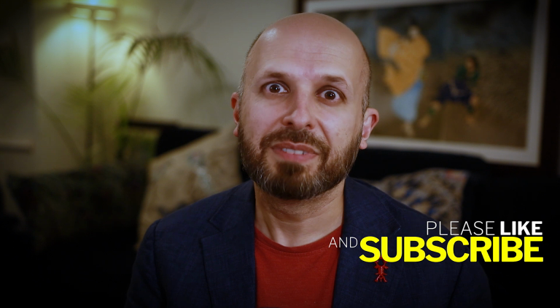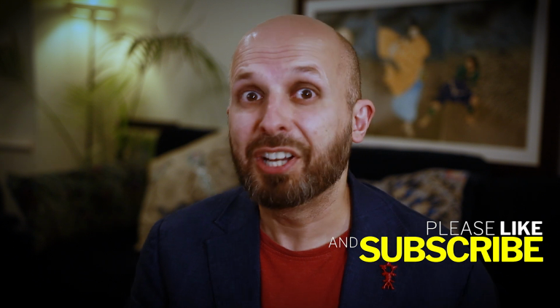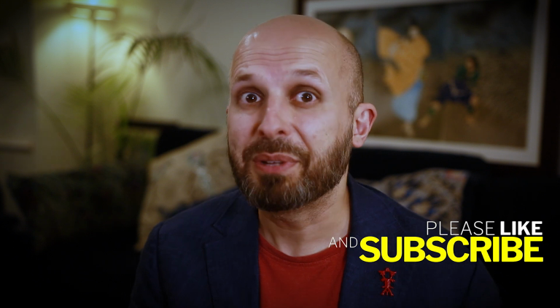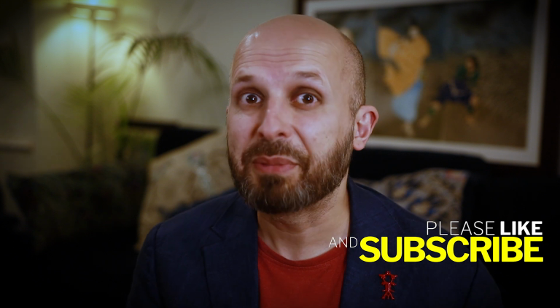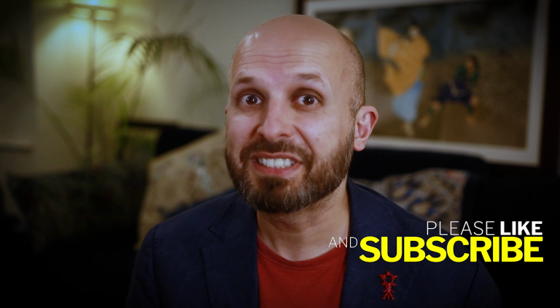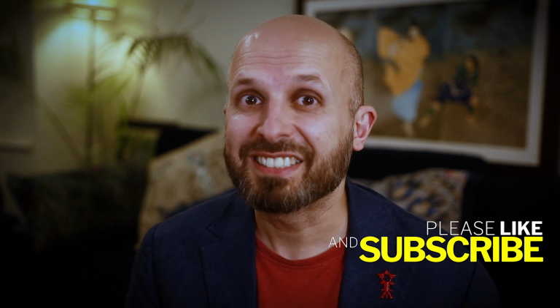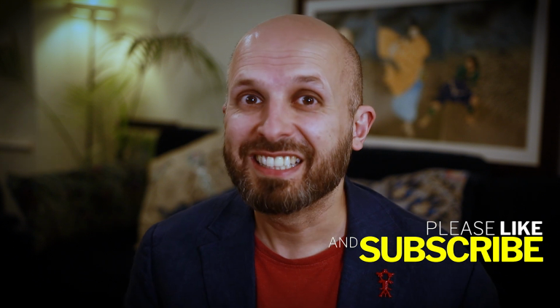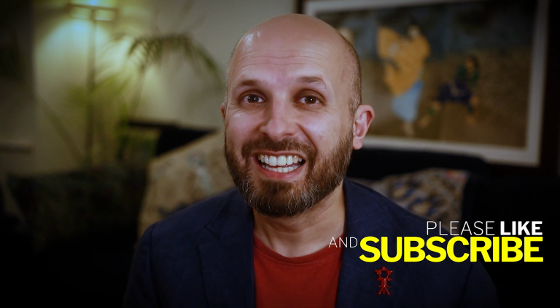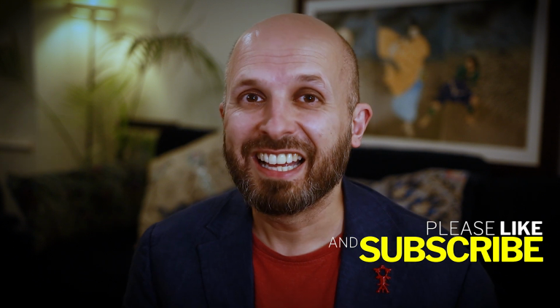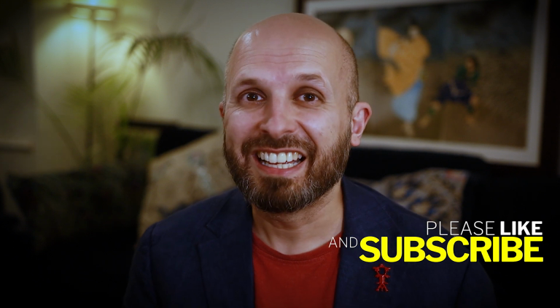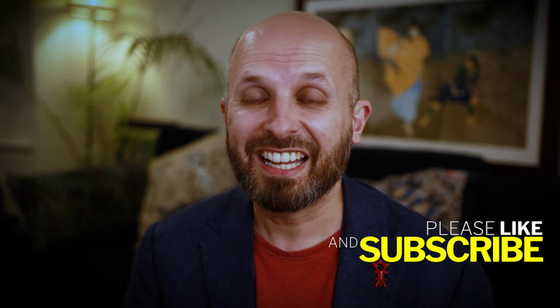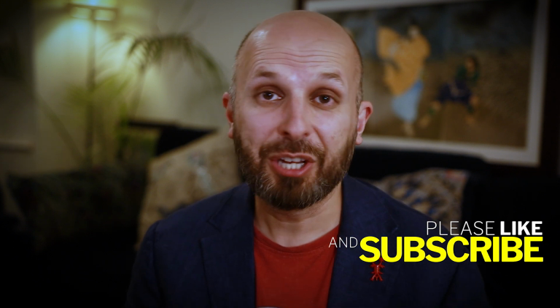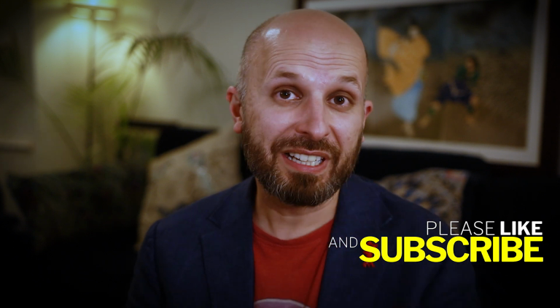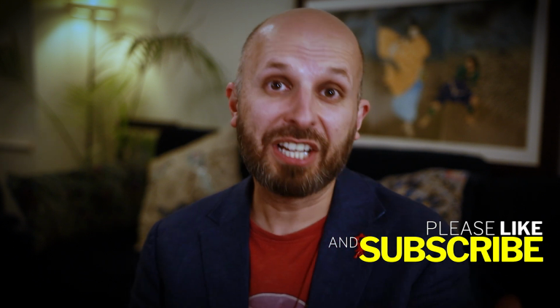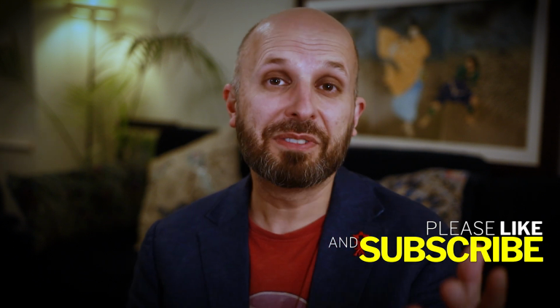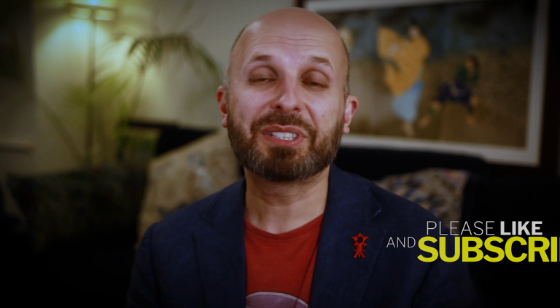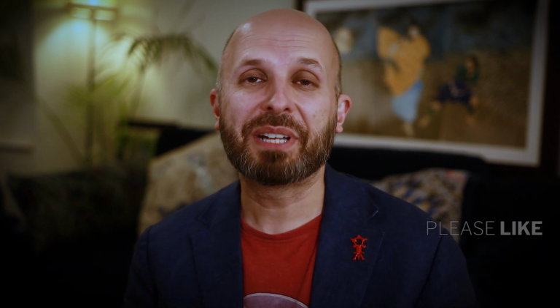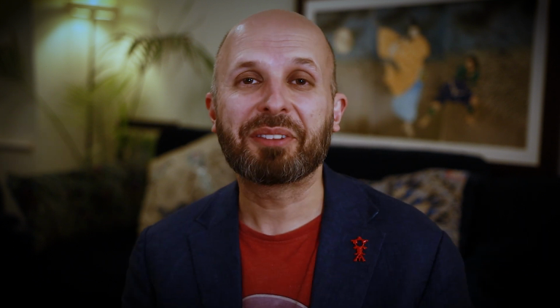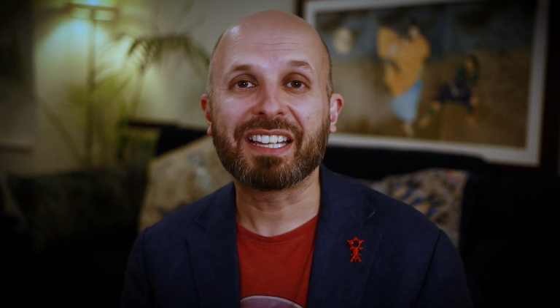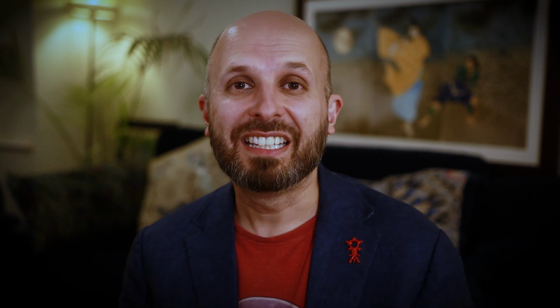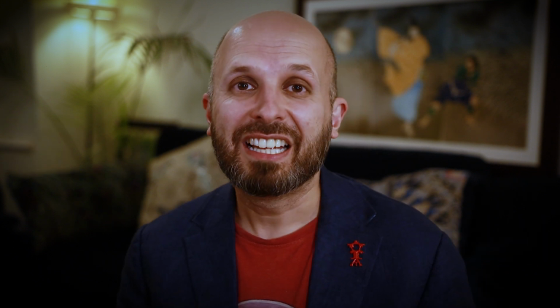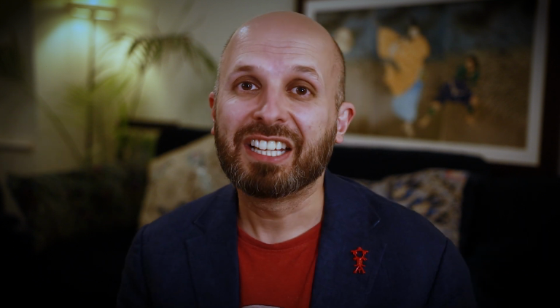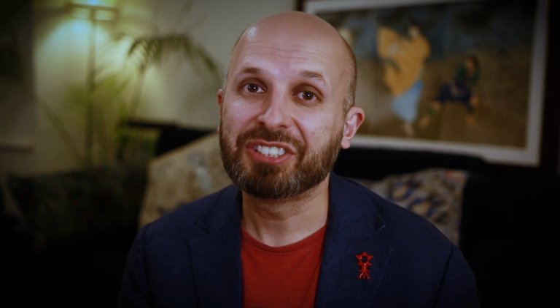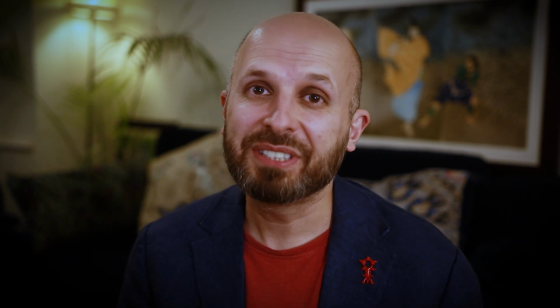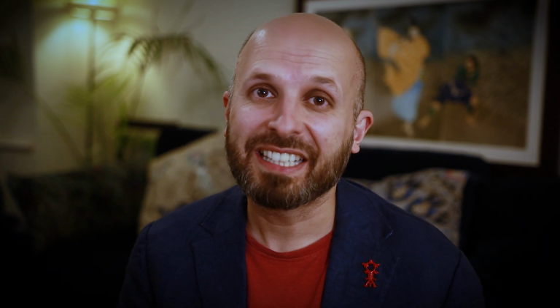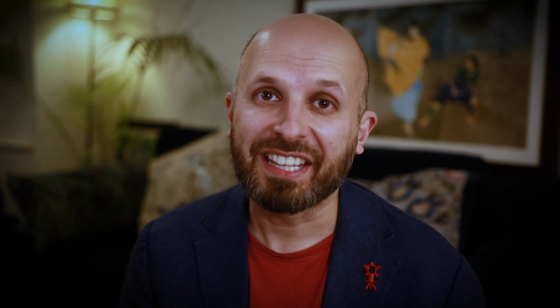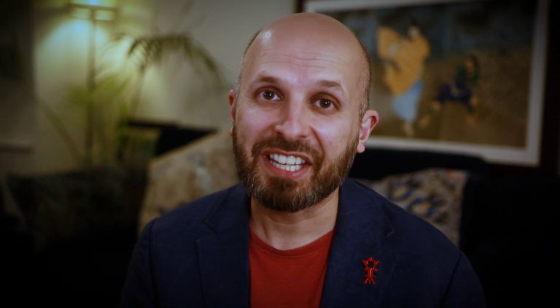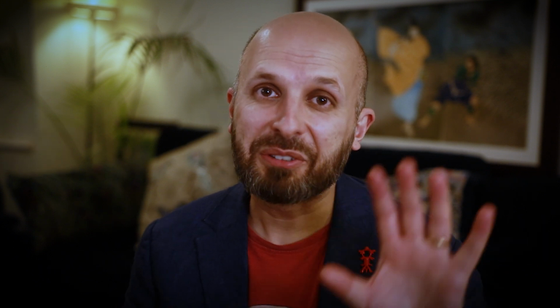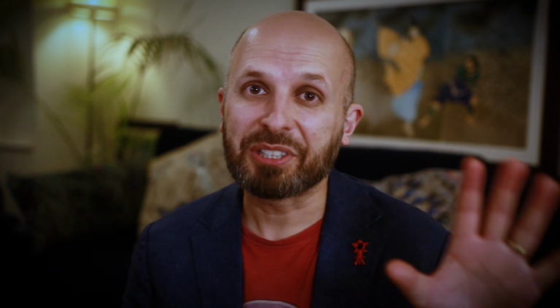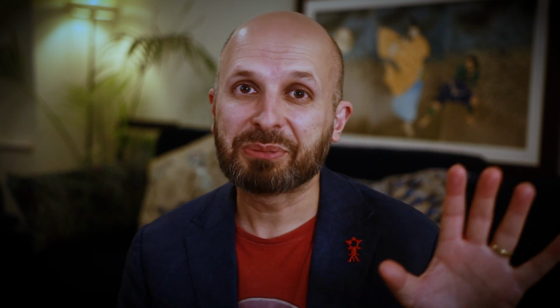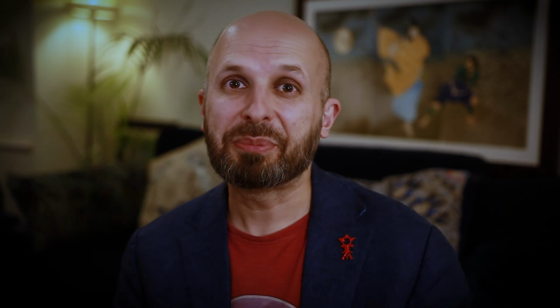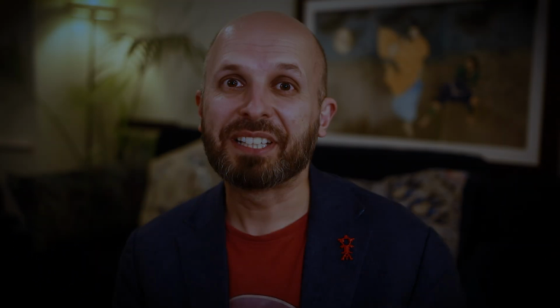I hope that makes sense and I hope that's helpful for someone out there. Do take care. Thank you very much. Bye-bye.